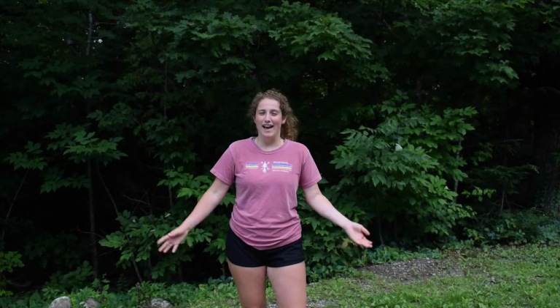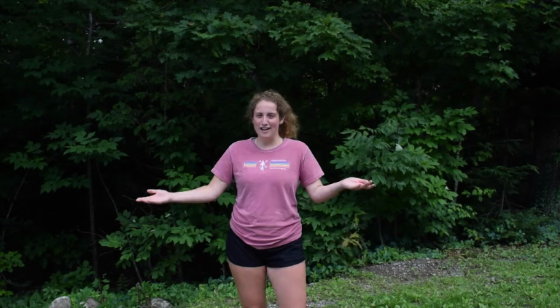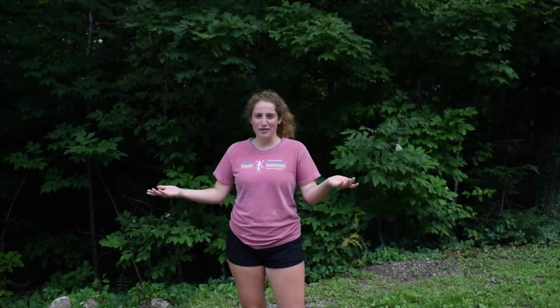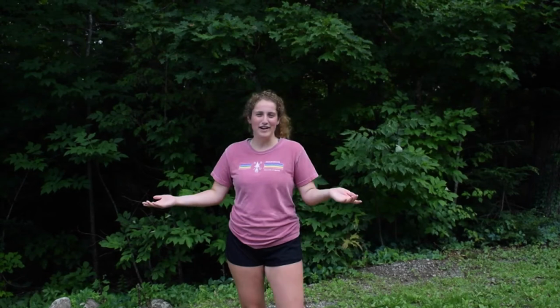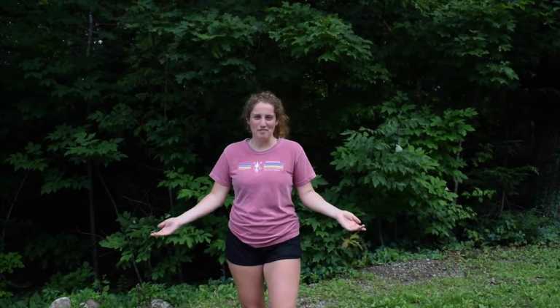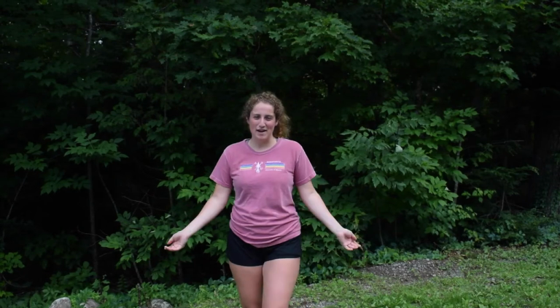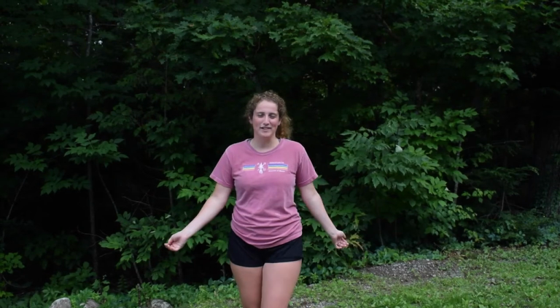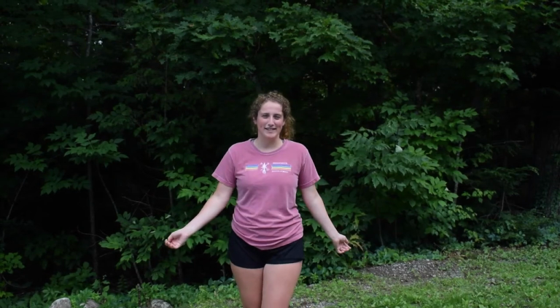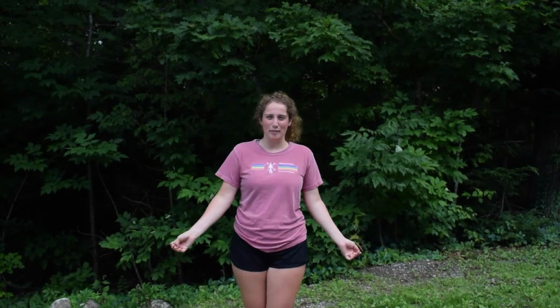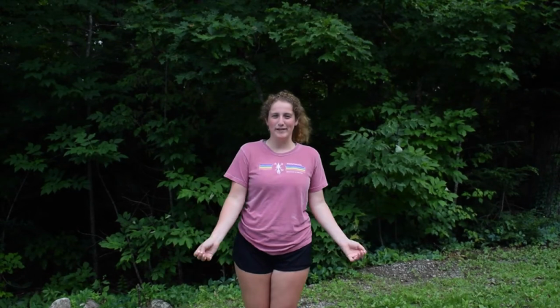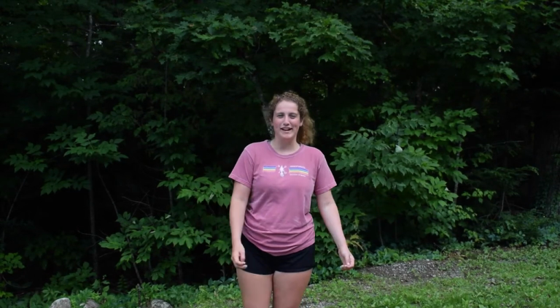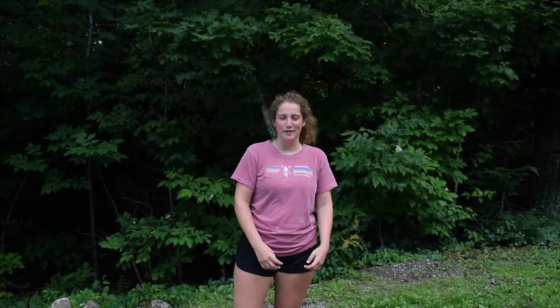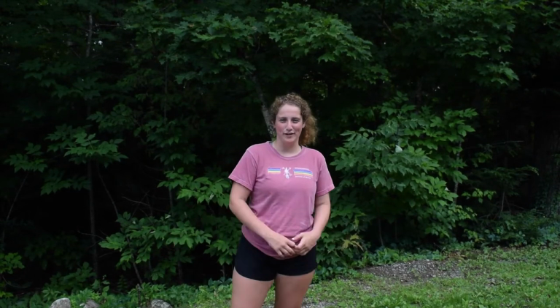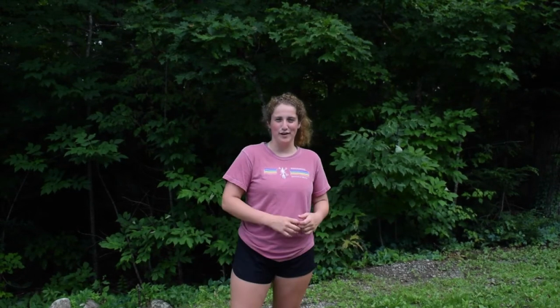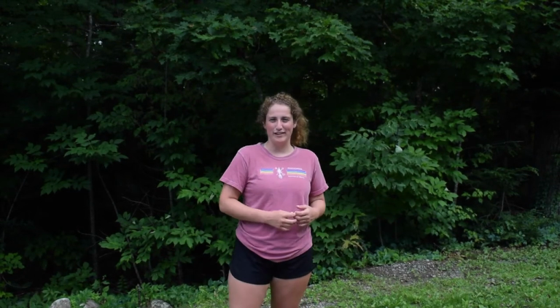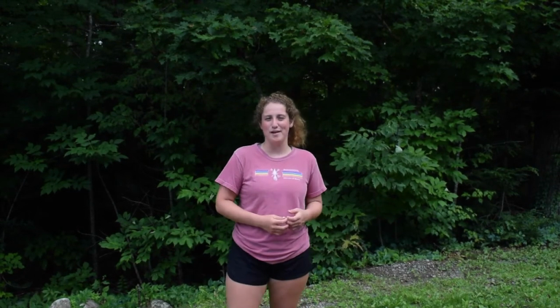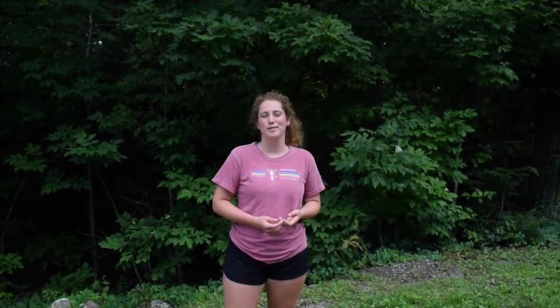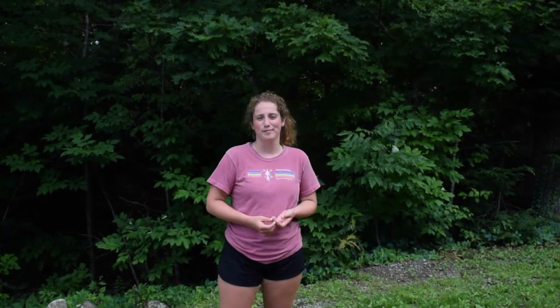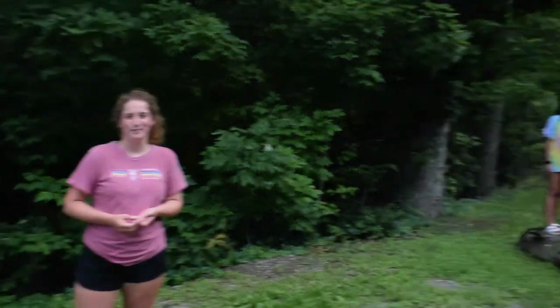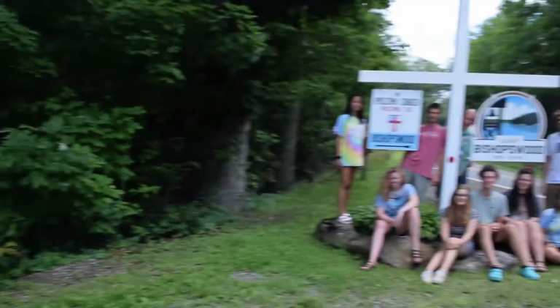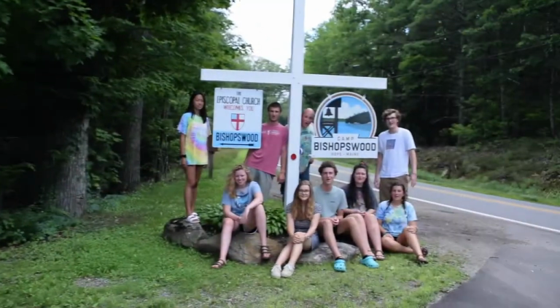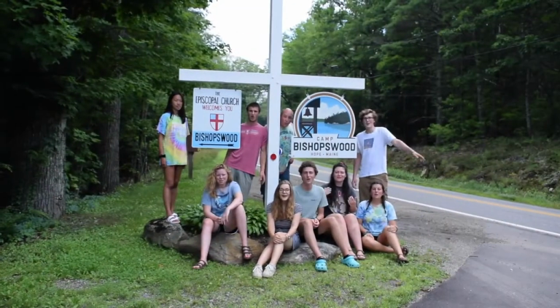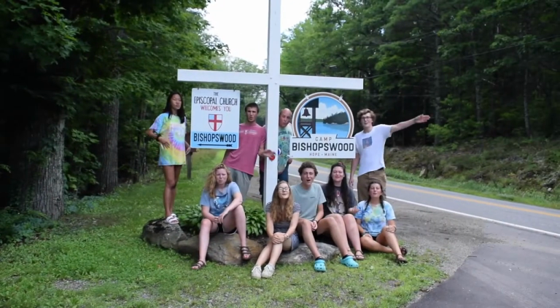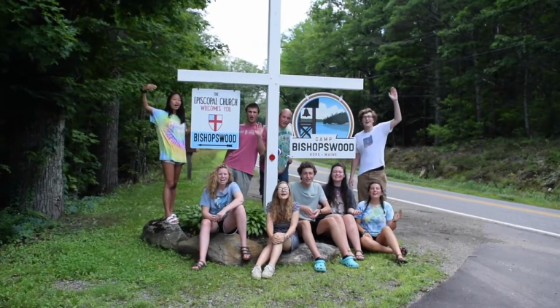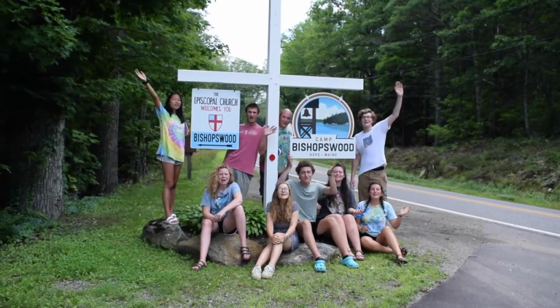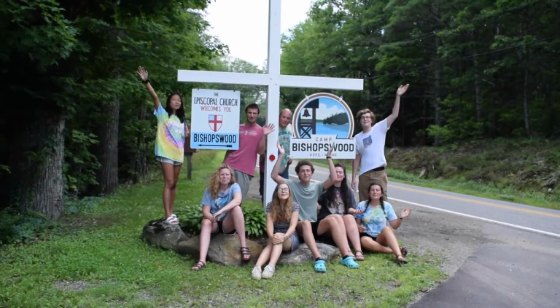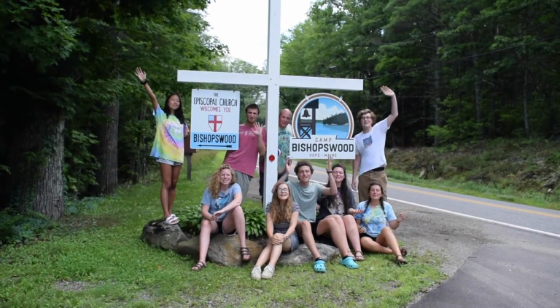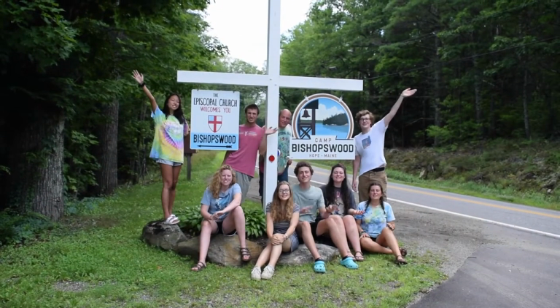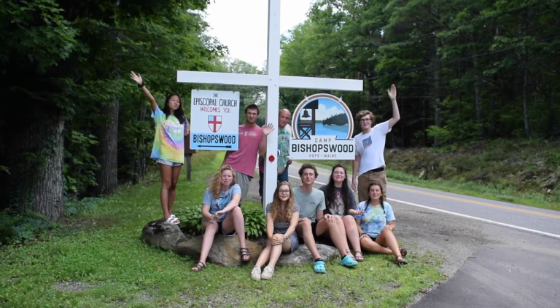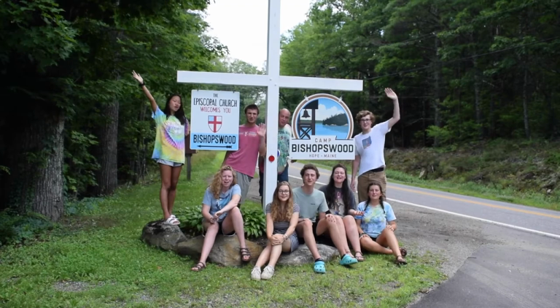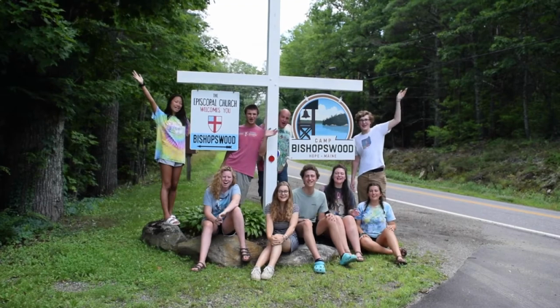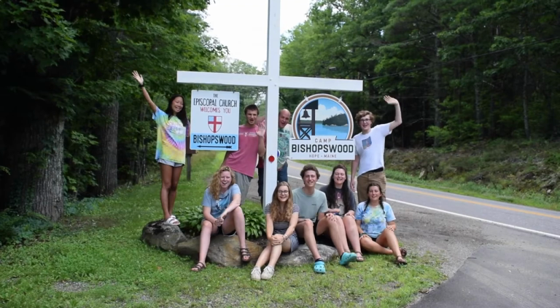Hey everyone, I'm Cable, and today I'm going to be taking you on a tour of camp. Welcome to Bishopswood!